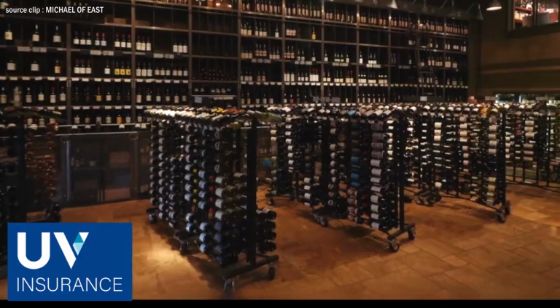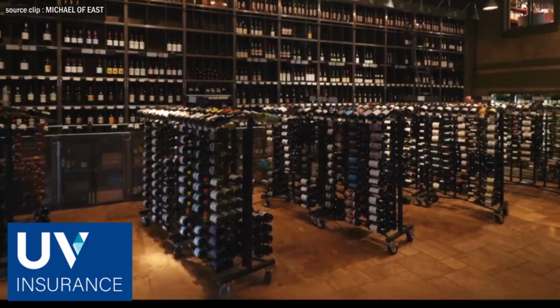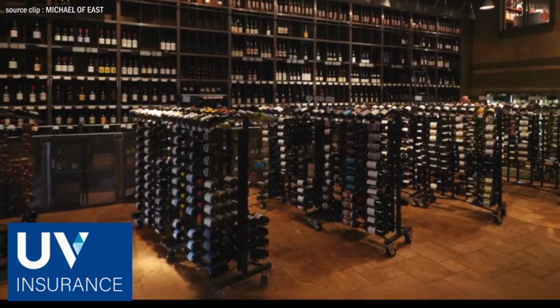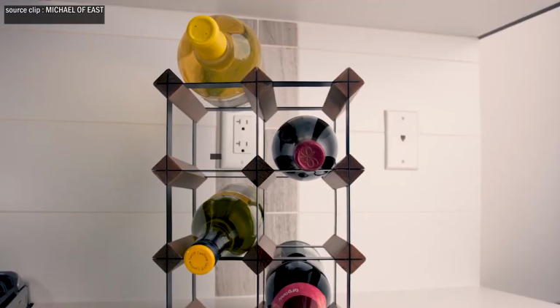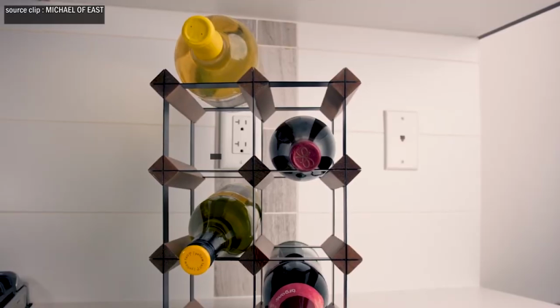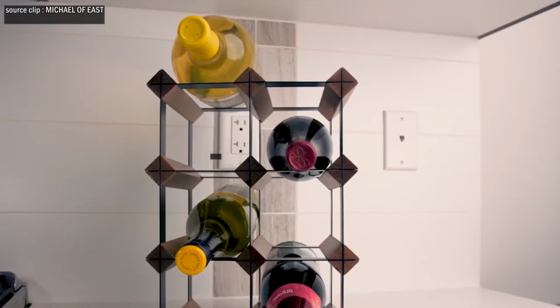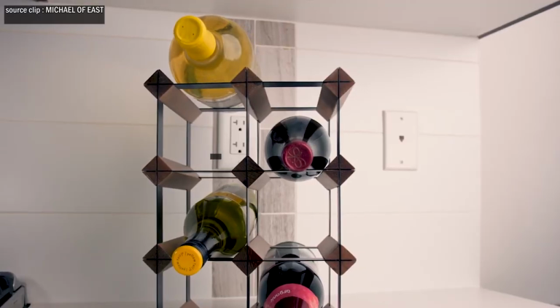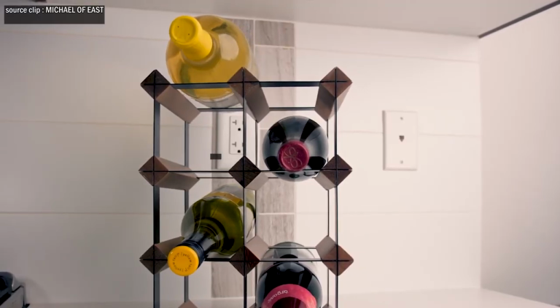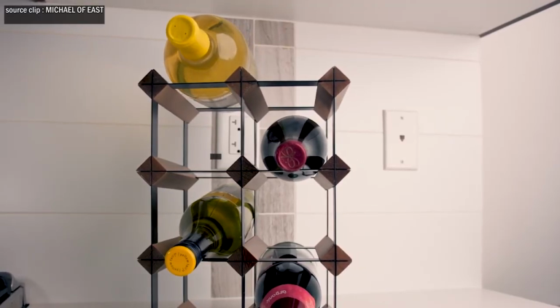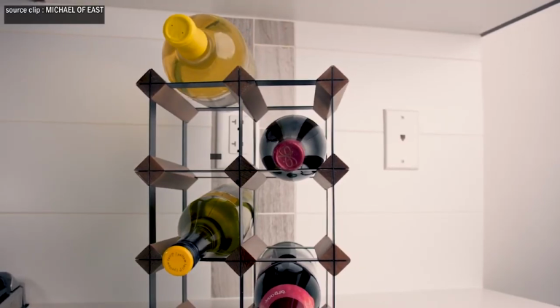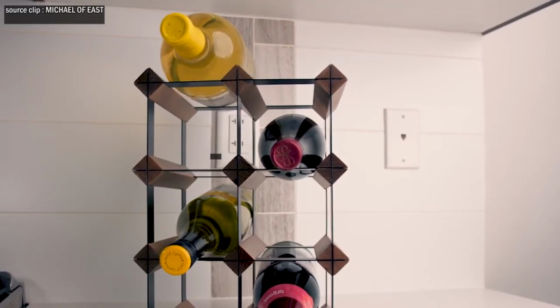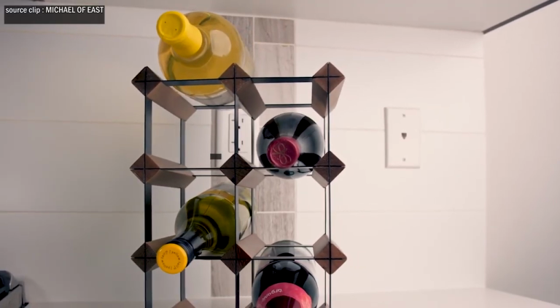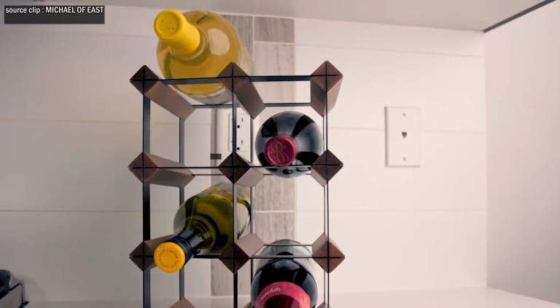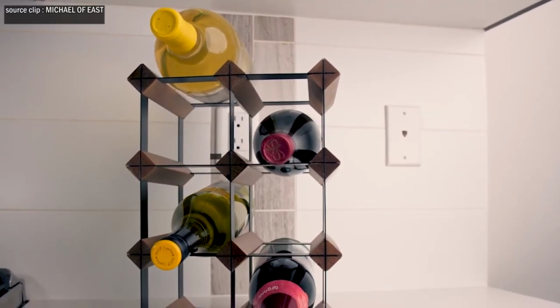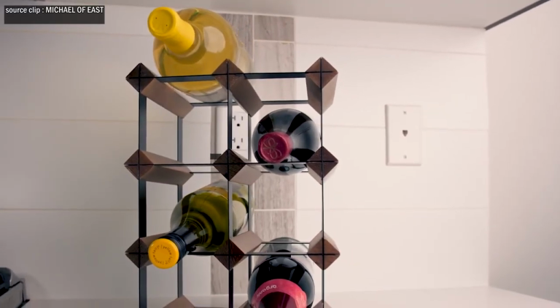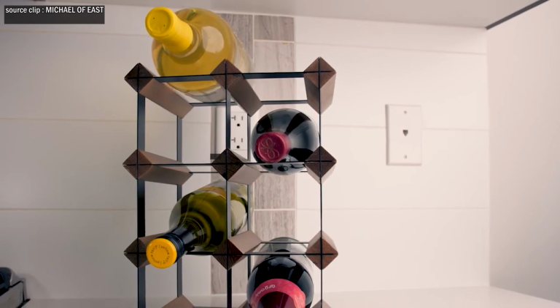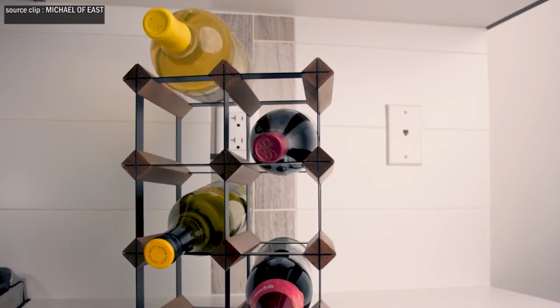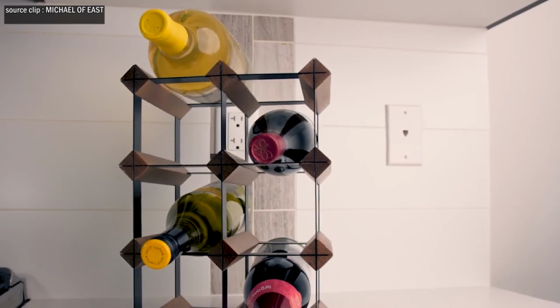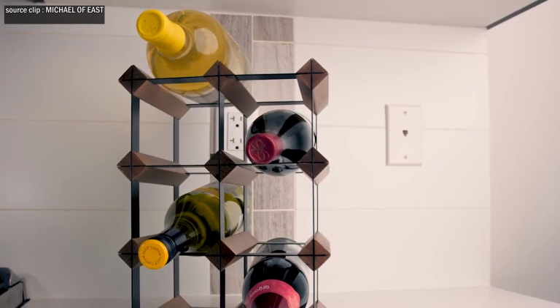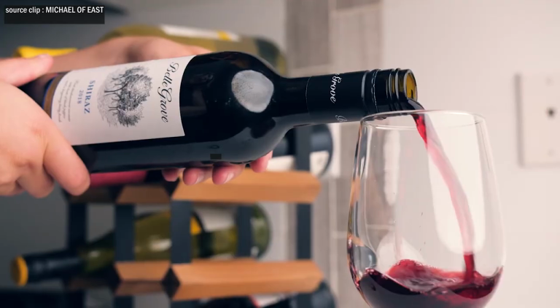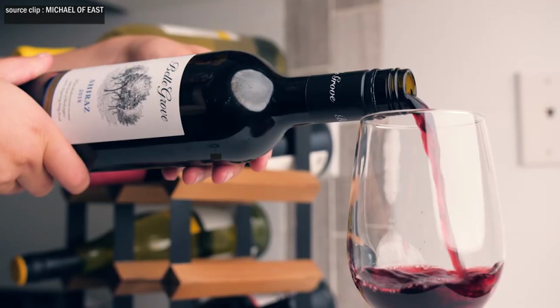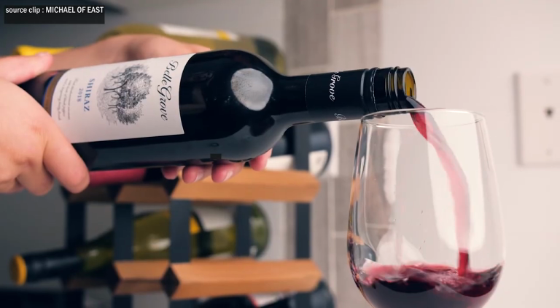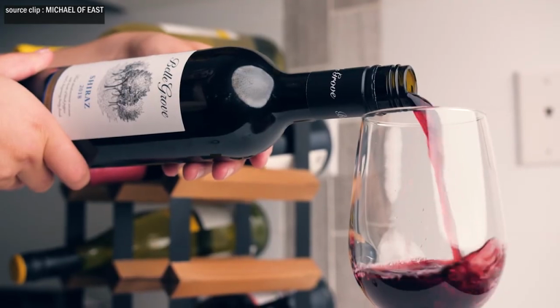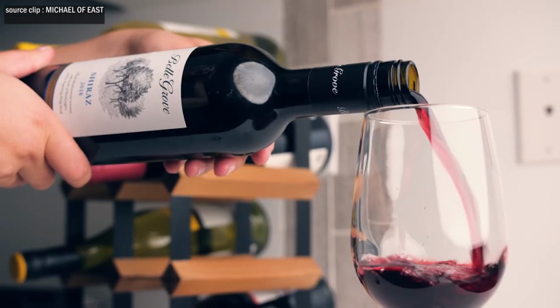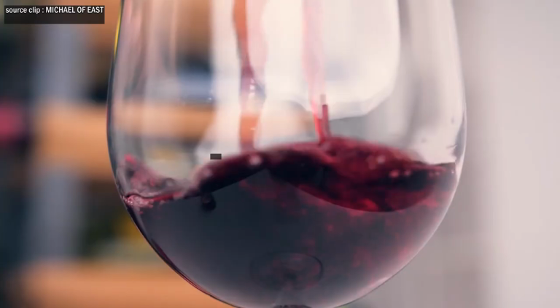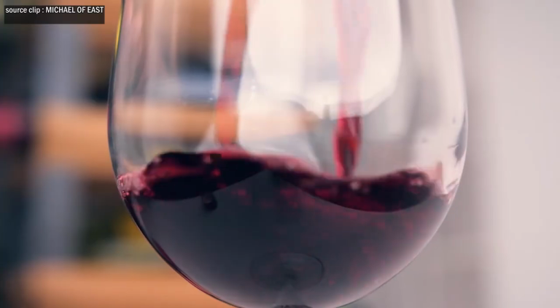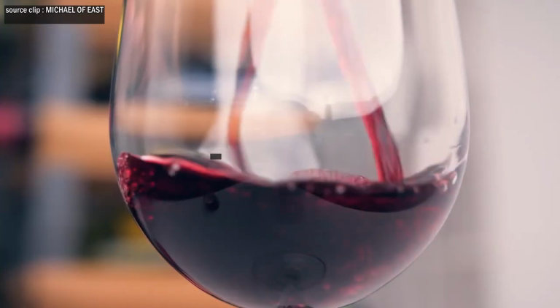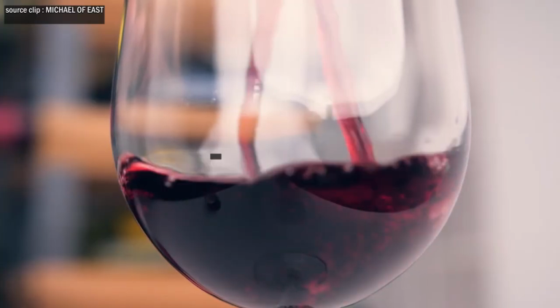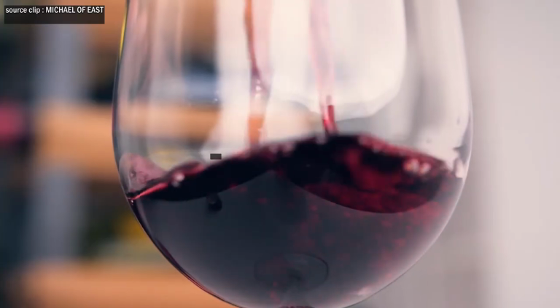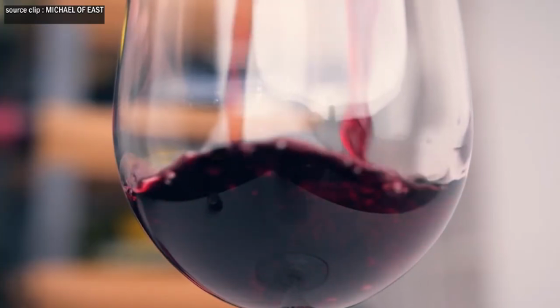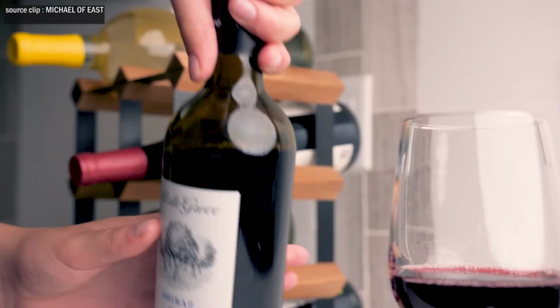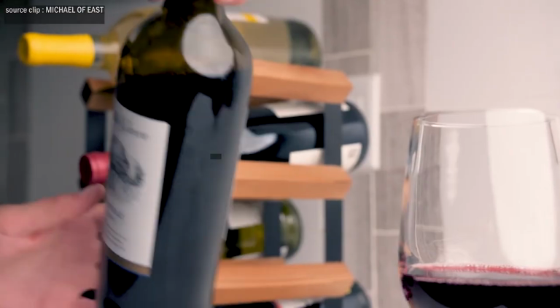If a wine cellar is out of reach for now, a freestanding wine cabinet is reasonably the next best step forward.